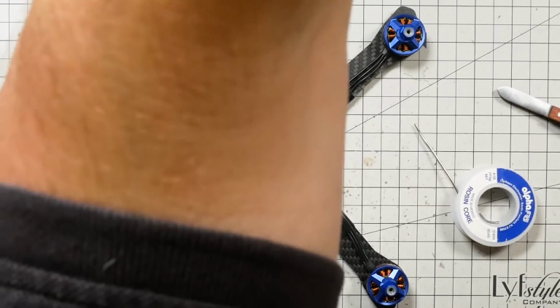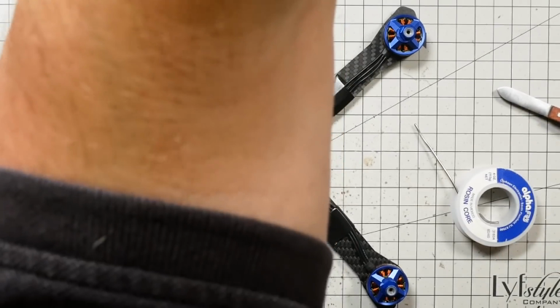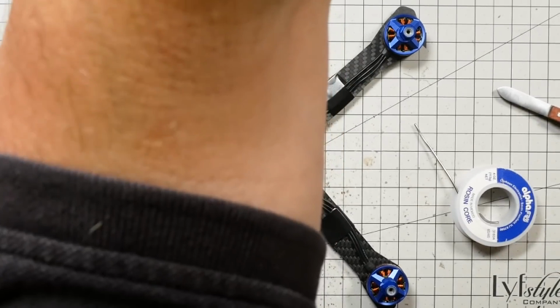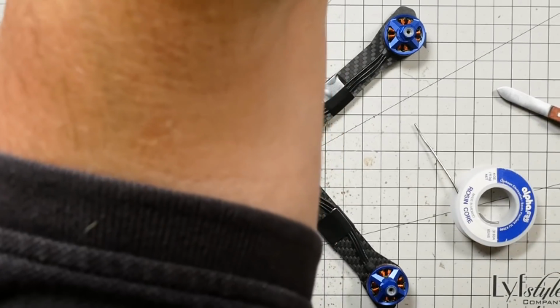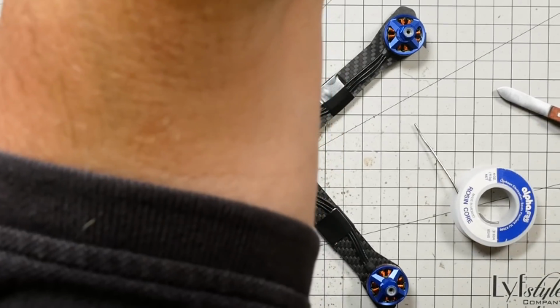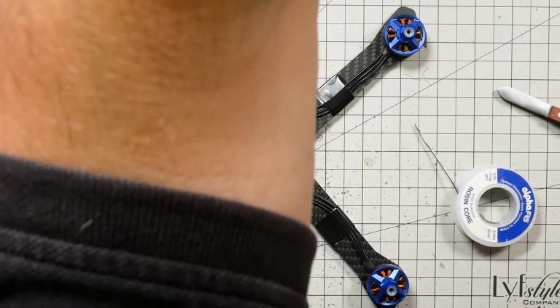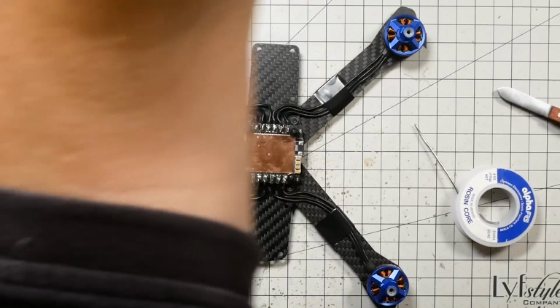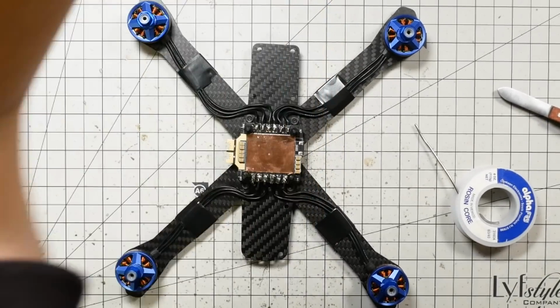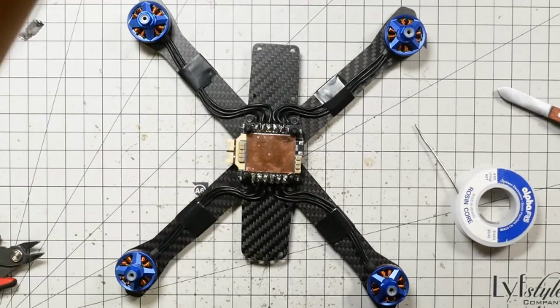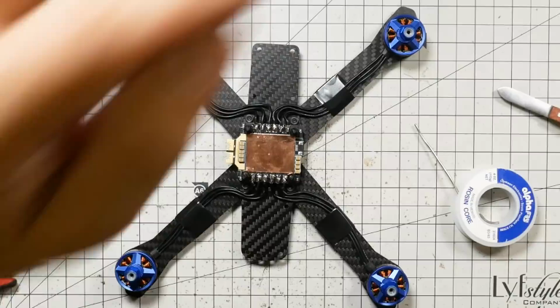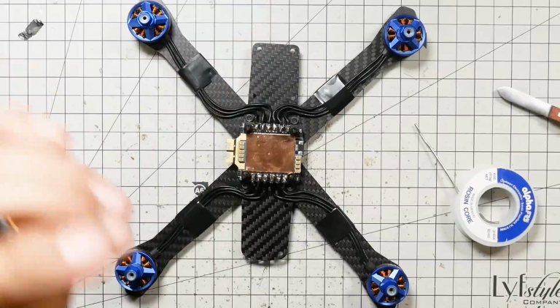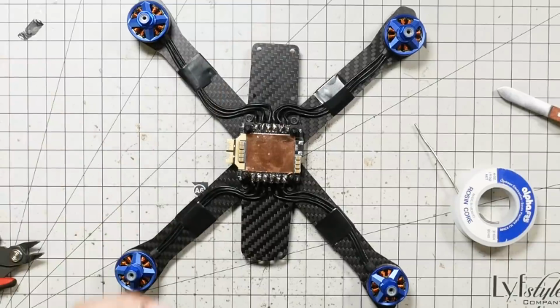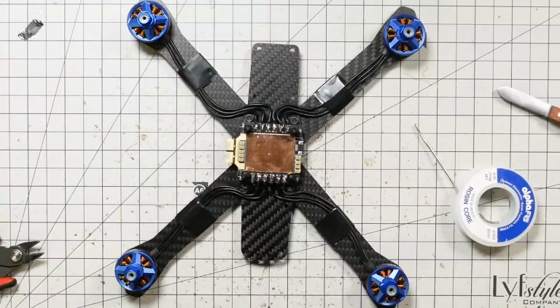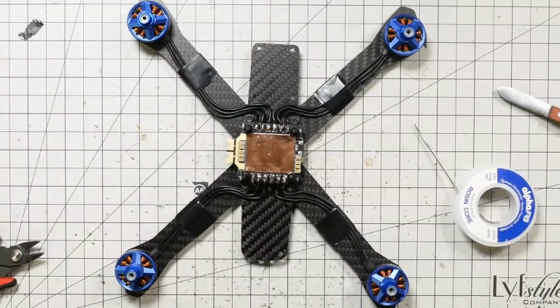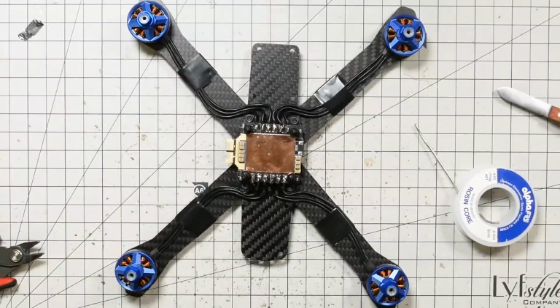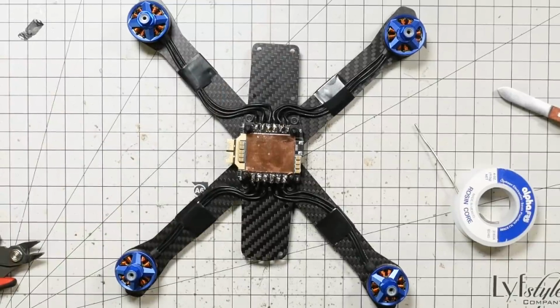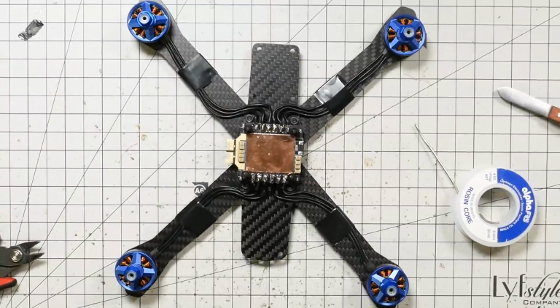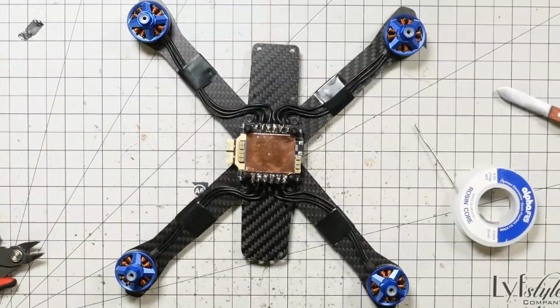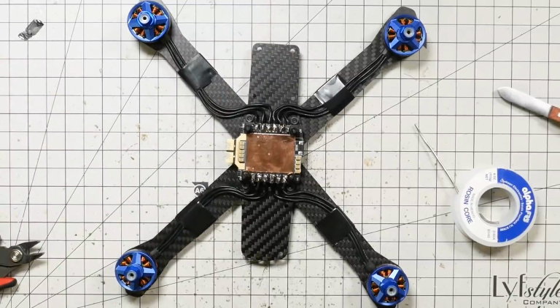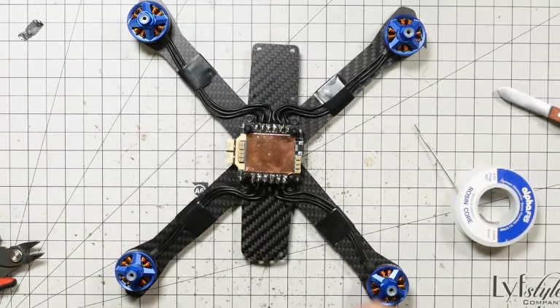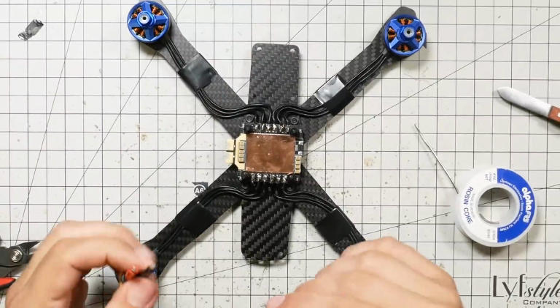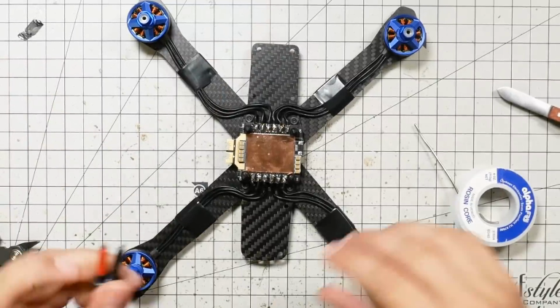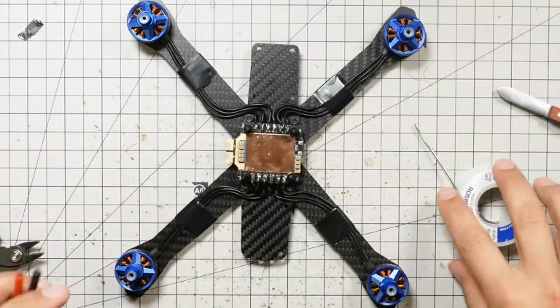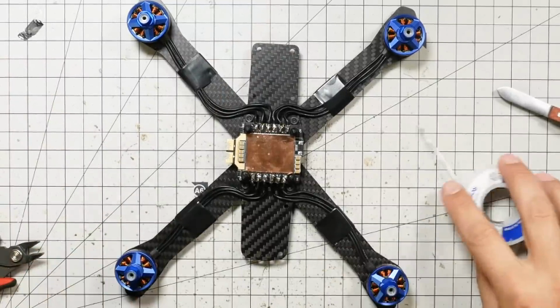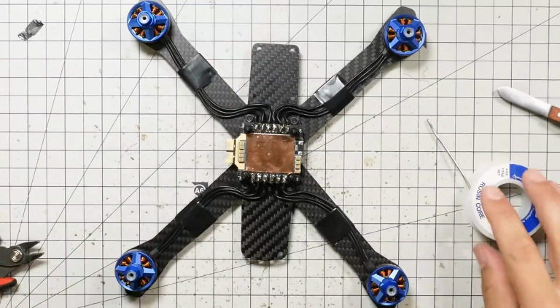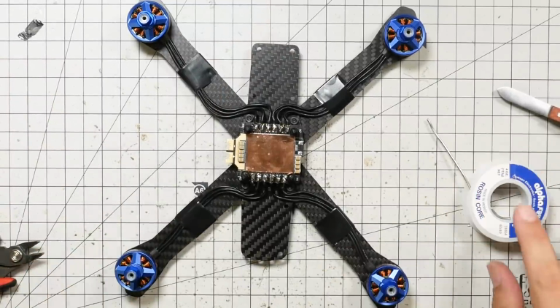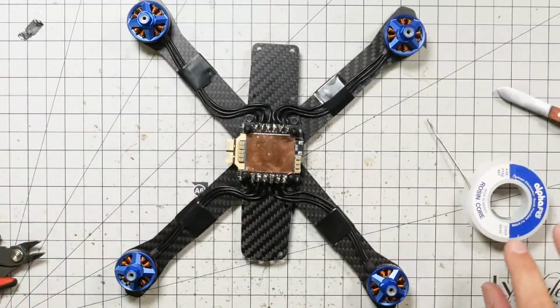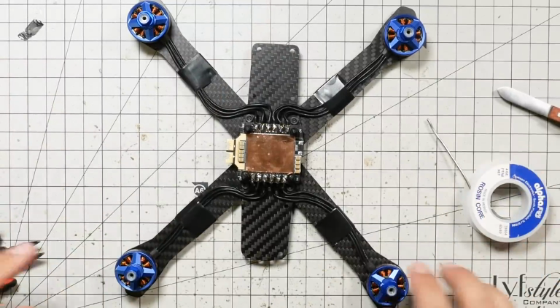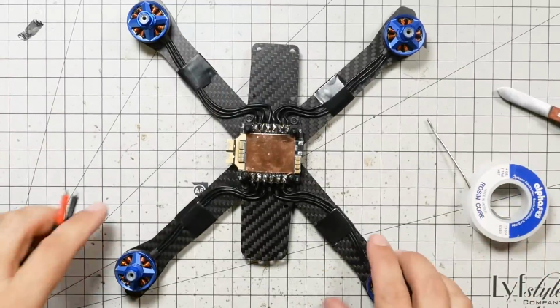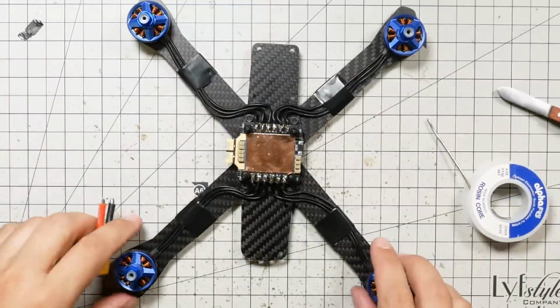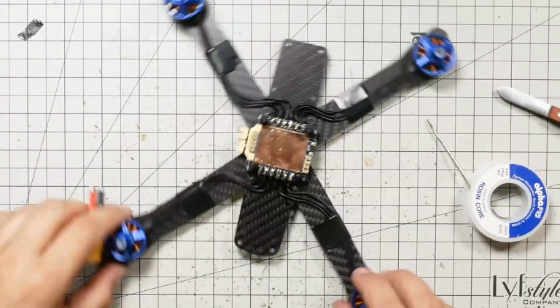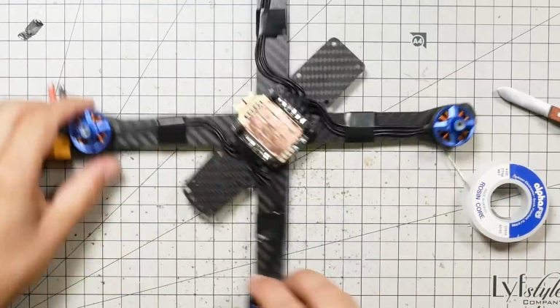So that's the first motor done. Now I'm going to do the other three the exact same way, and that's going to bring us to the end of this step of the build. Check the playlist down in the video description to go to the next step, or it may even autoplay for you. See you there.